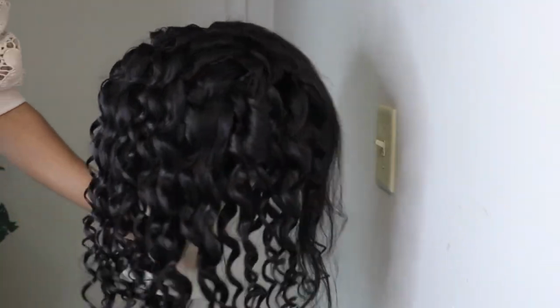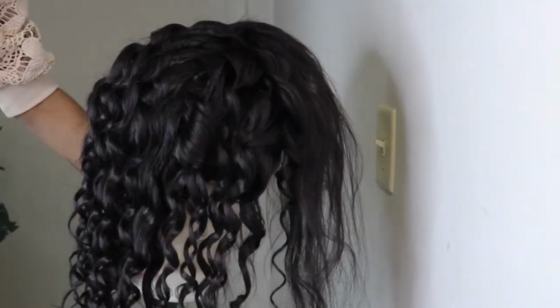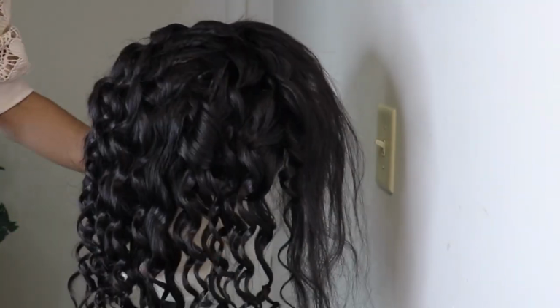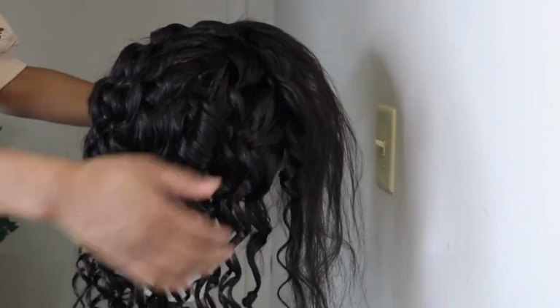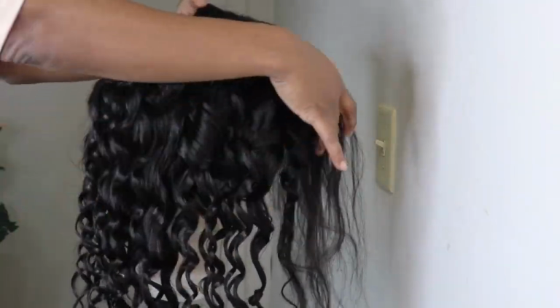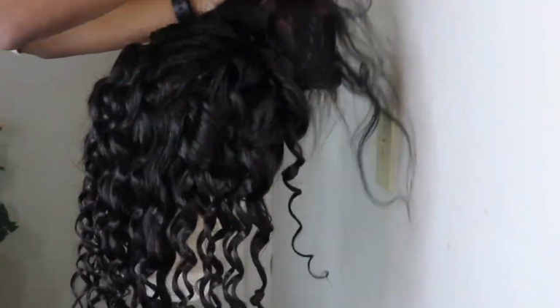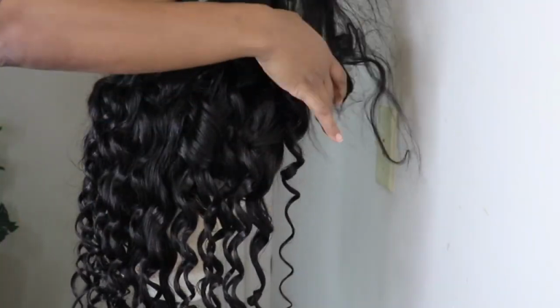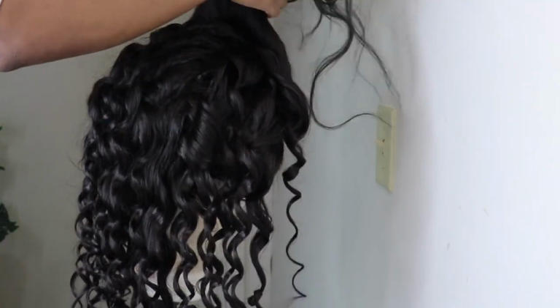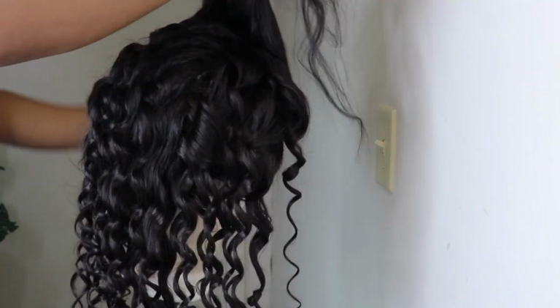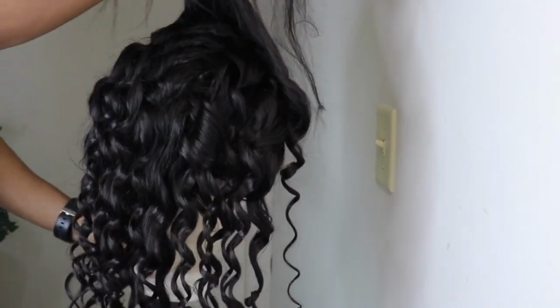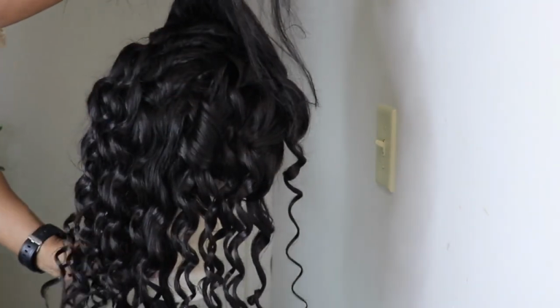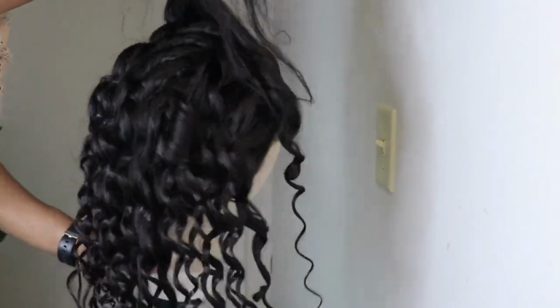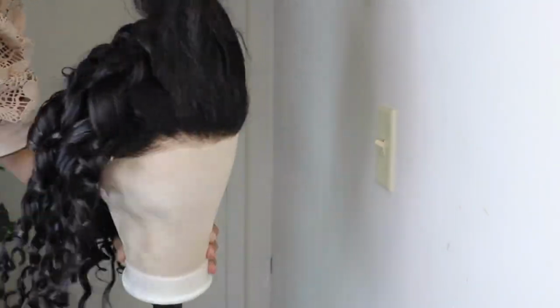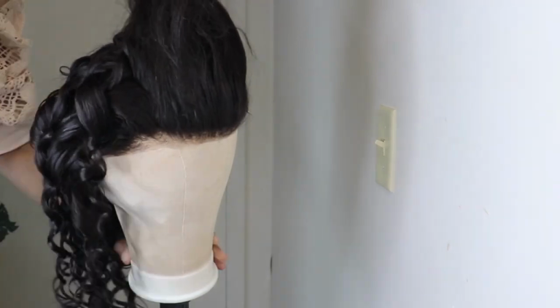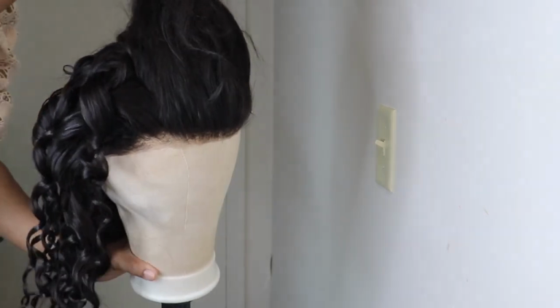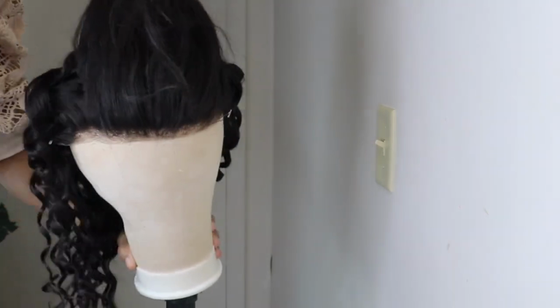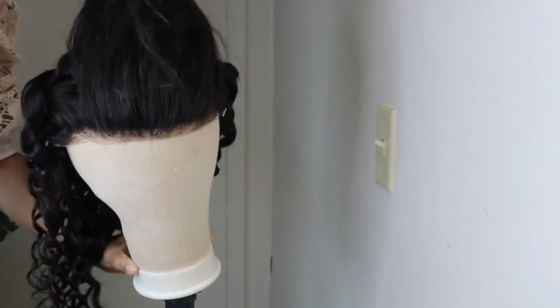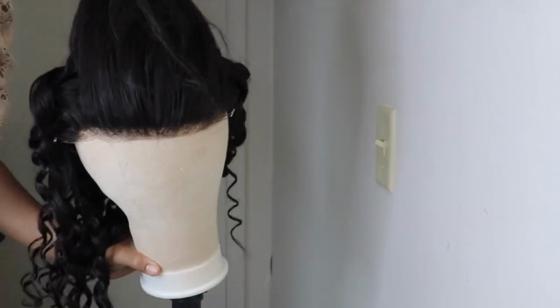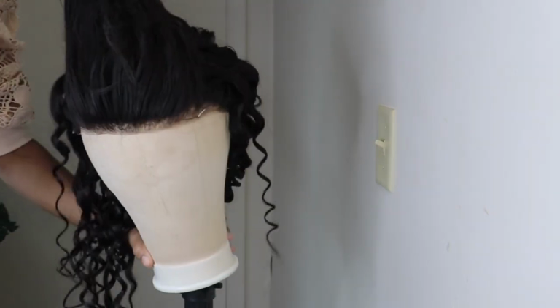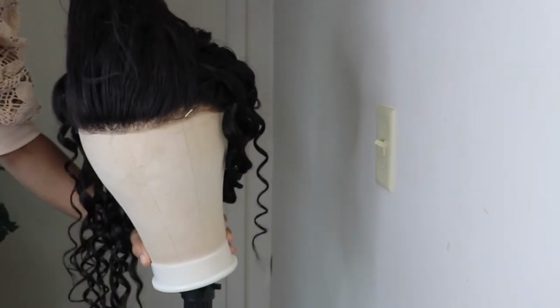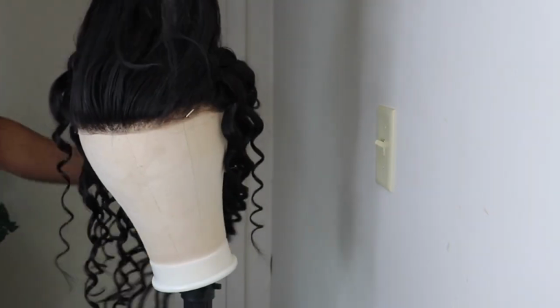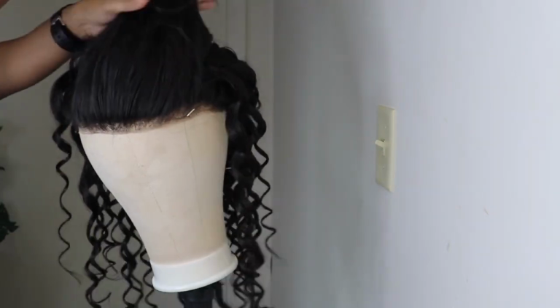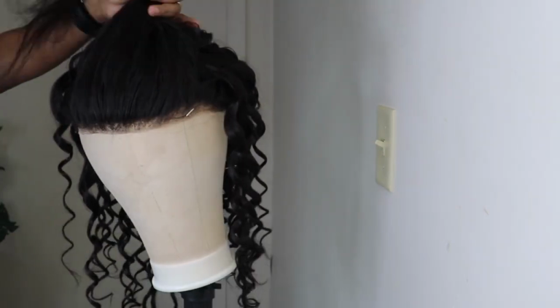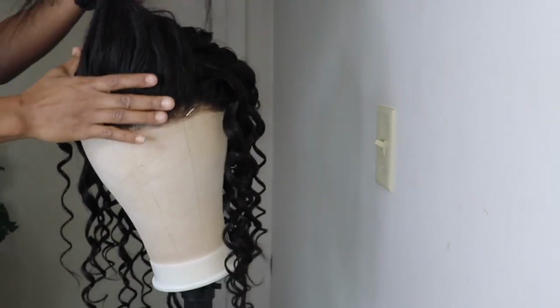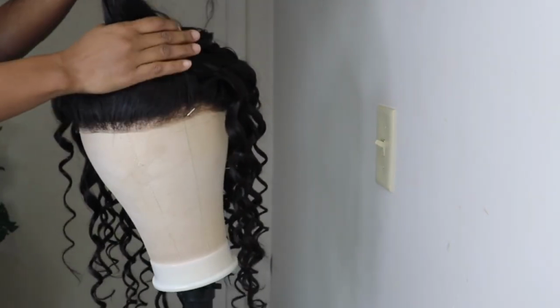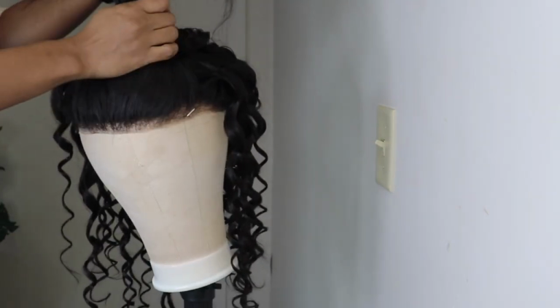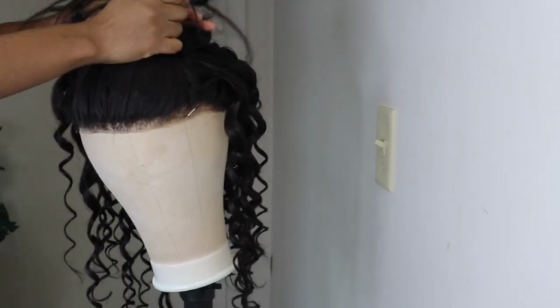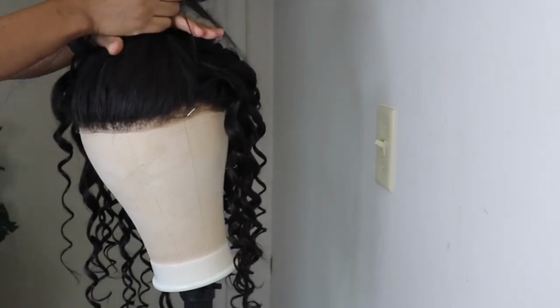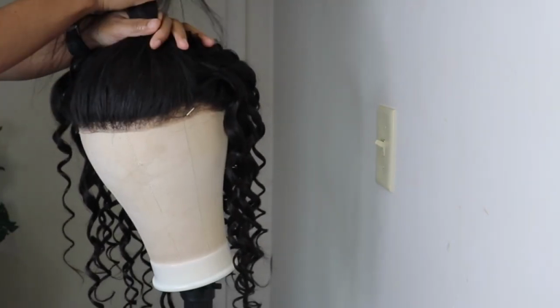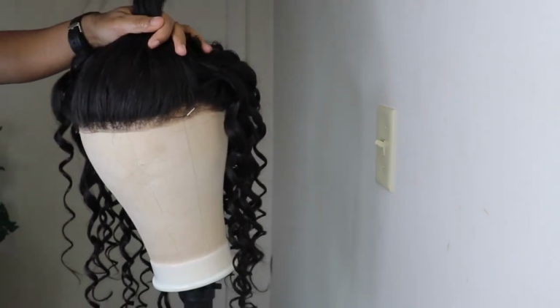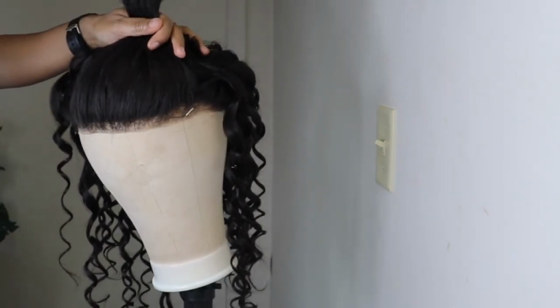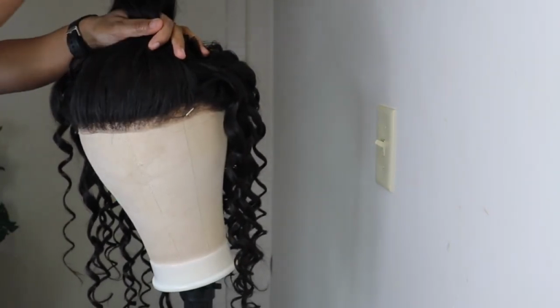This is the finished part, guys. And I'll finish curling the hair once I put this part in my ponytail.